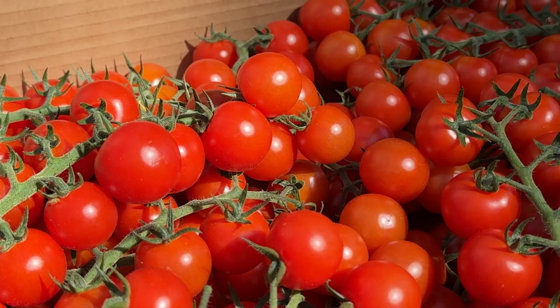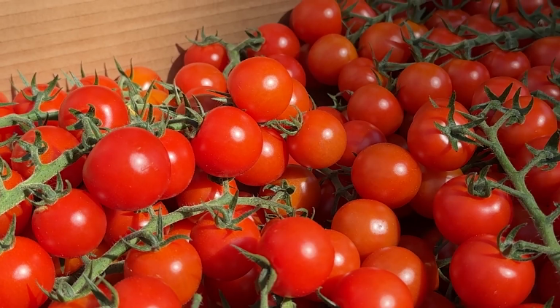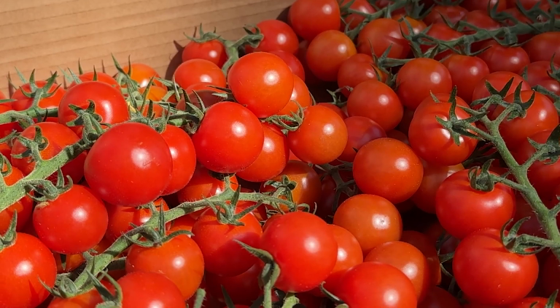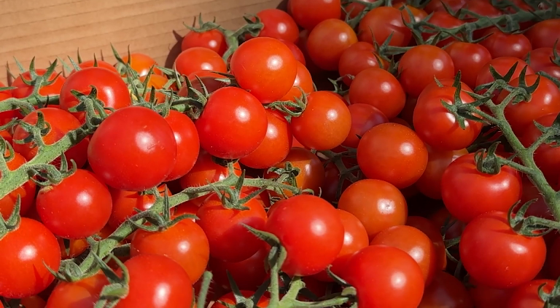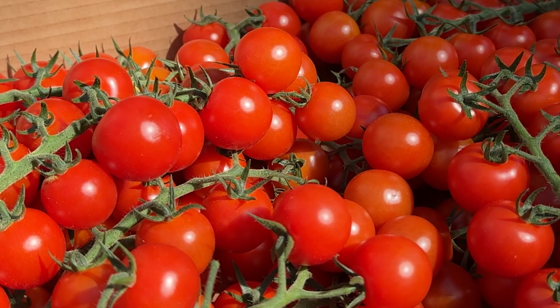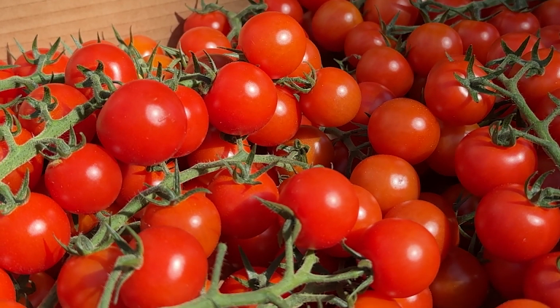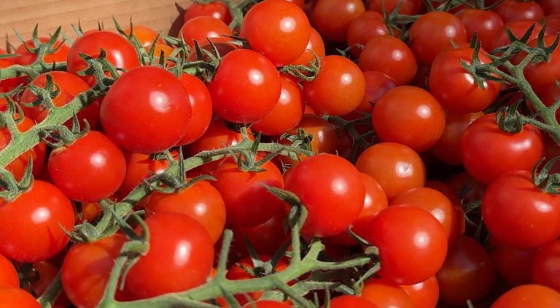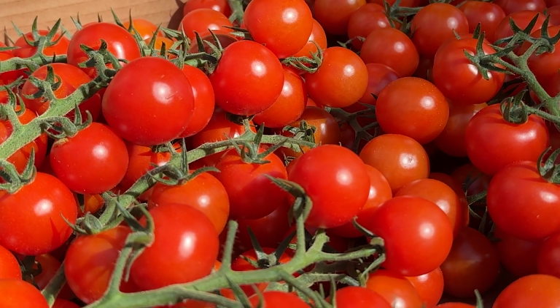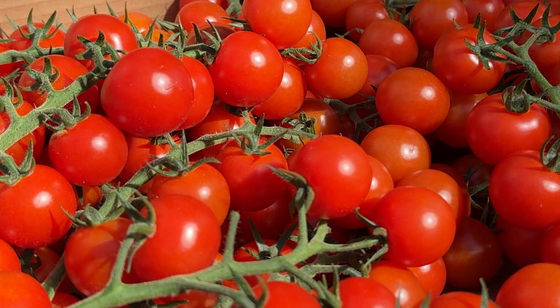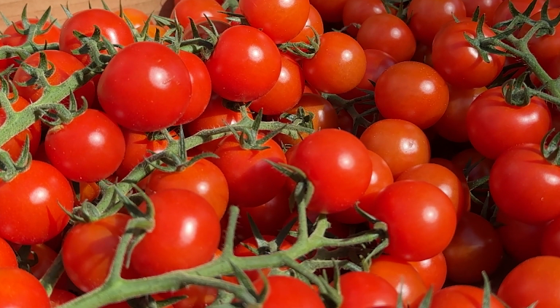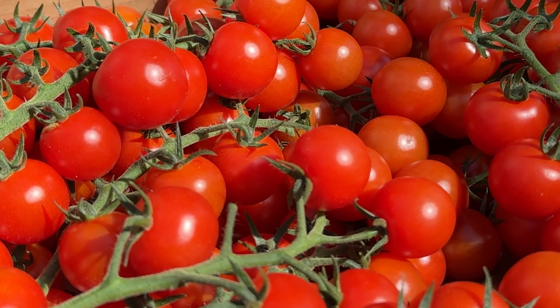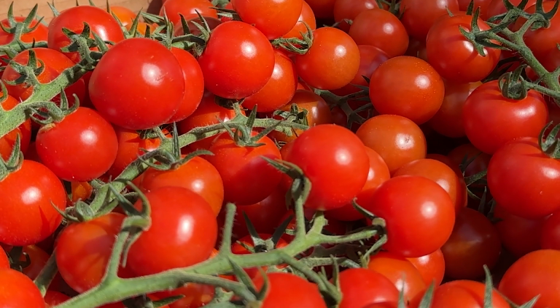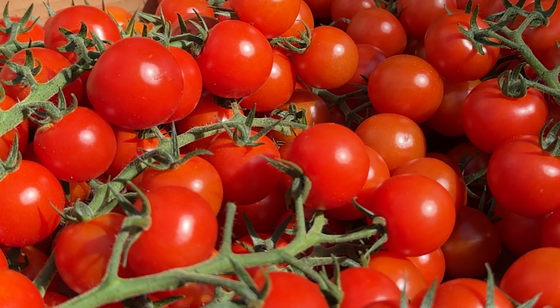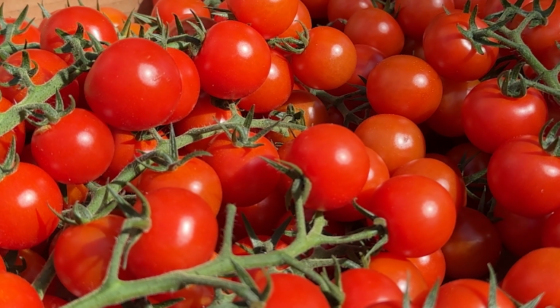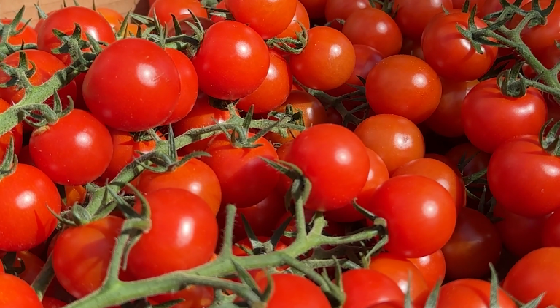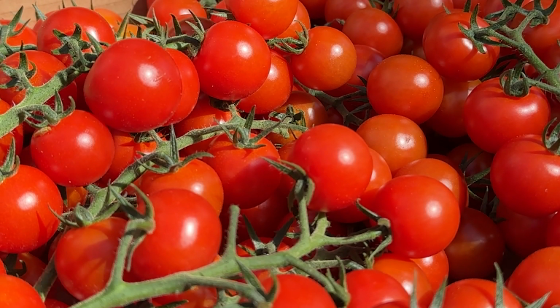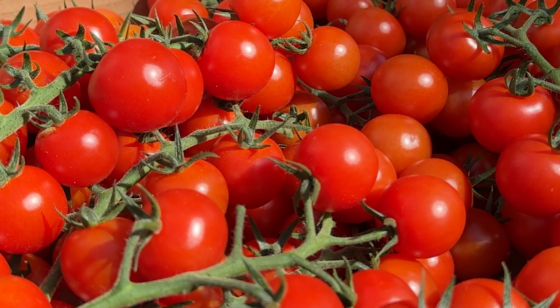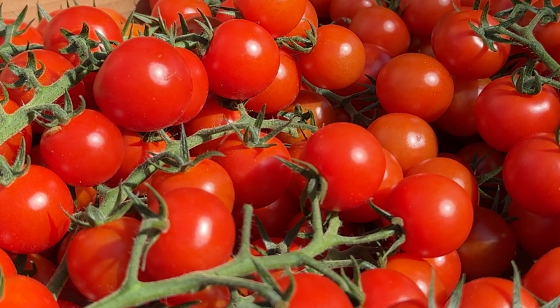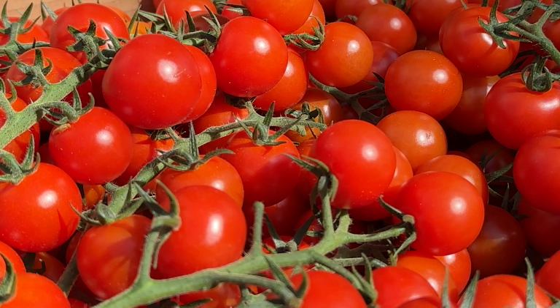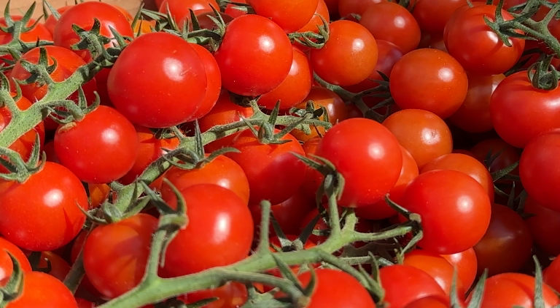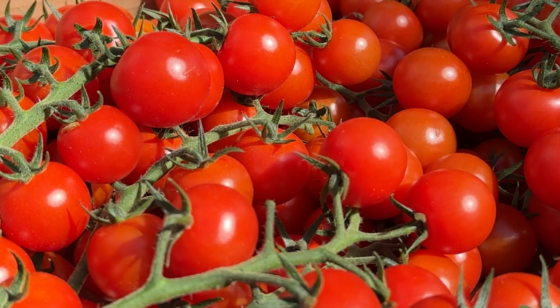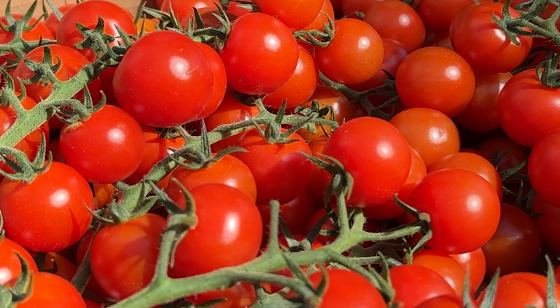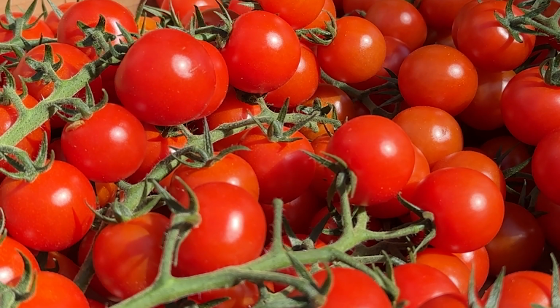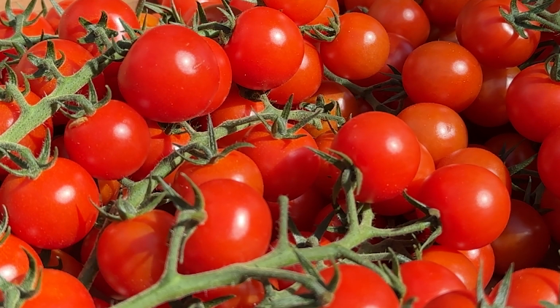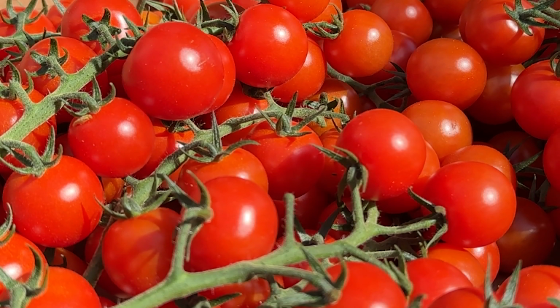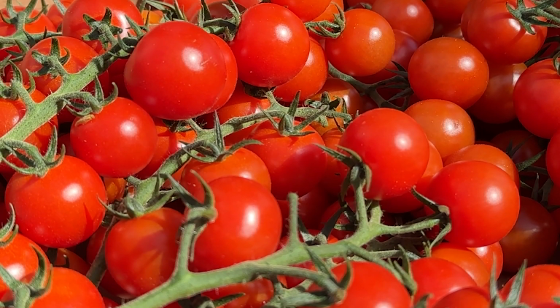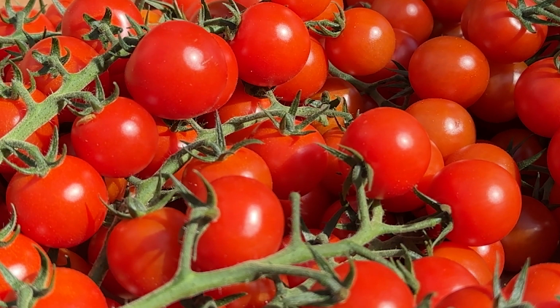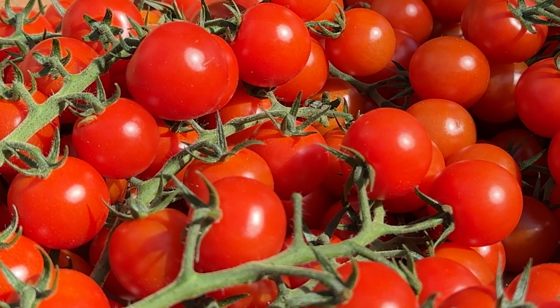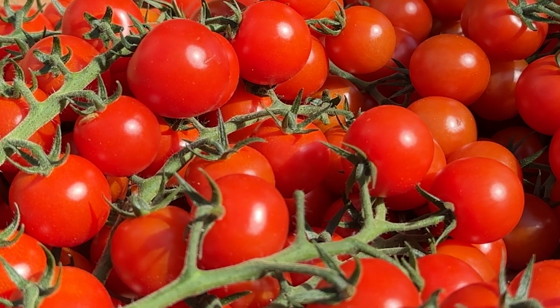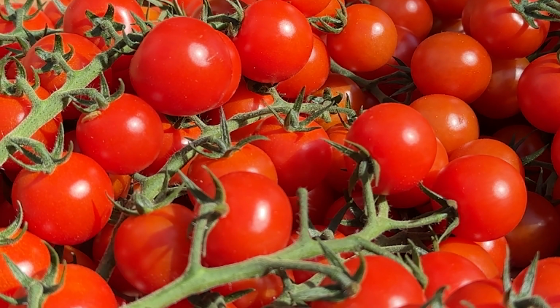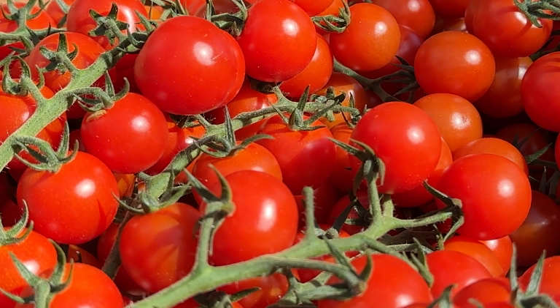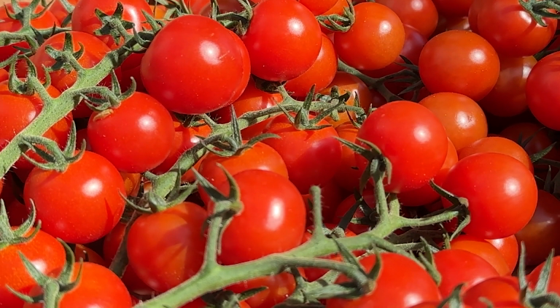We roughly reckon we'll grow around 450 million tomatoes in a year.